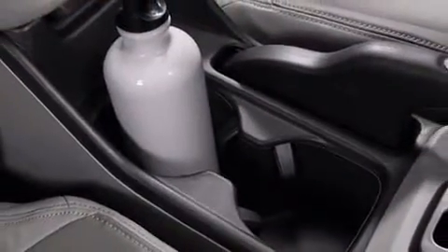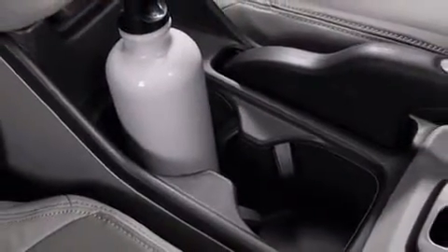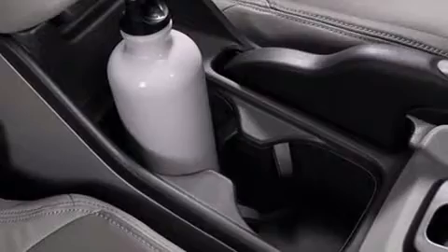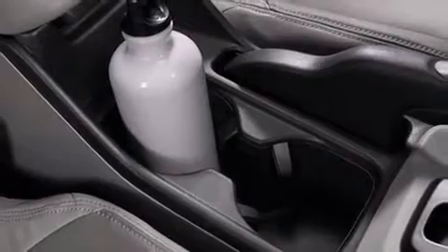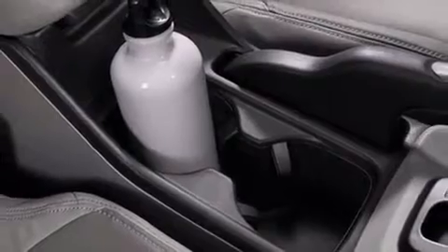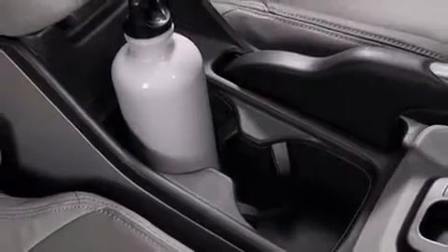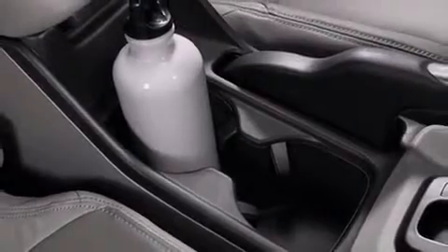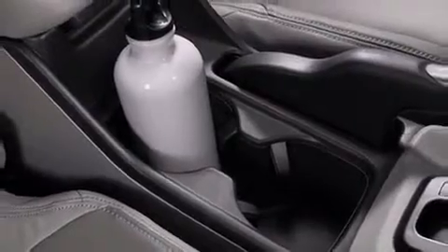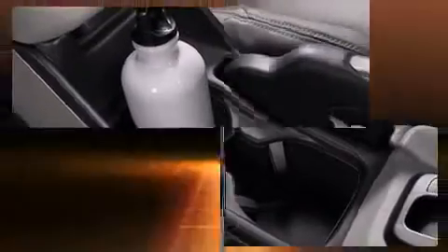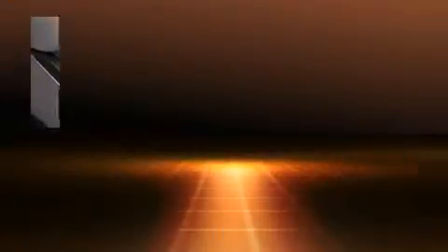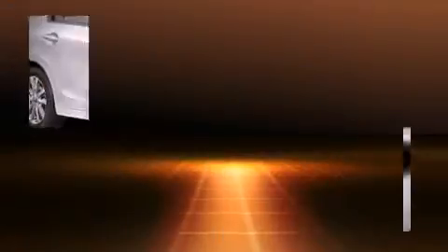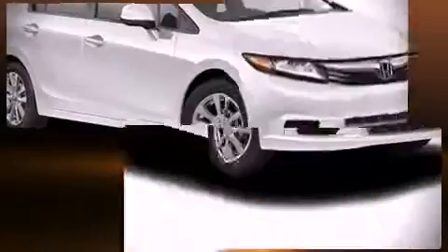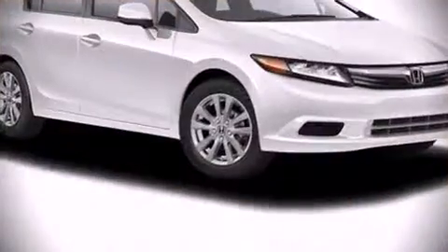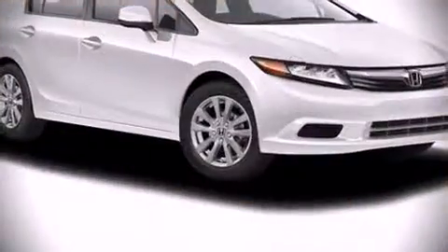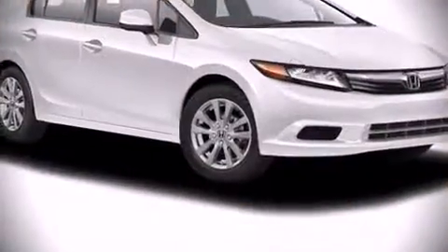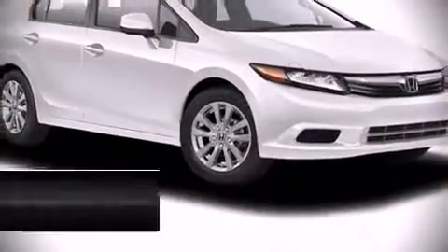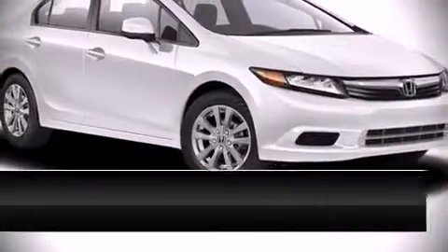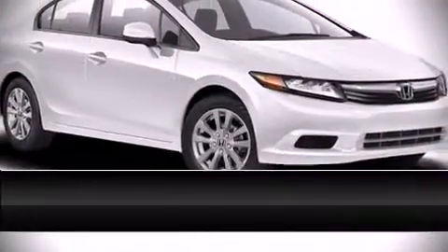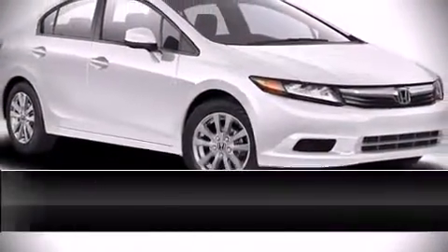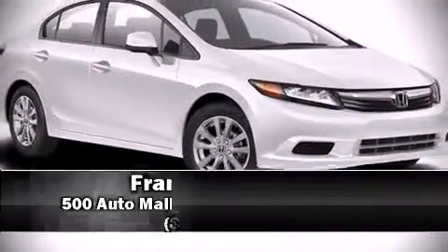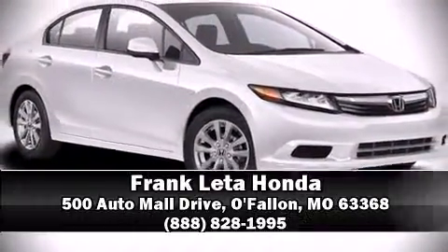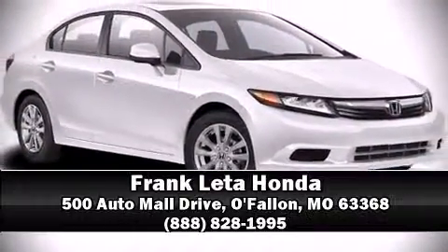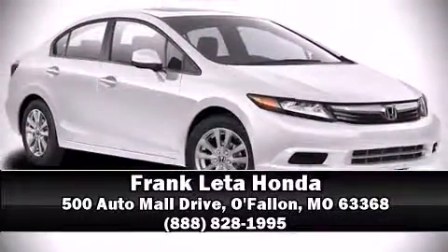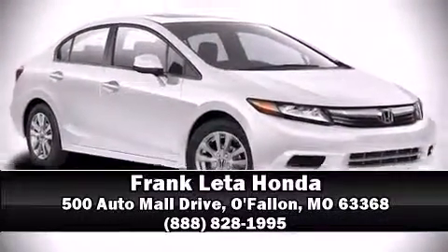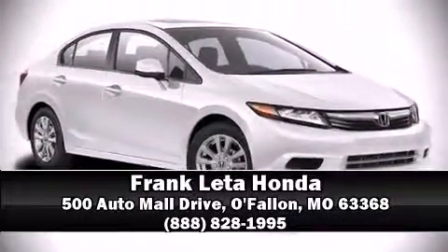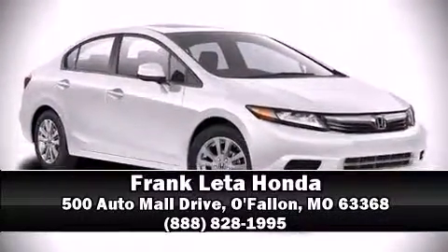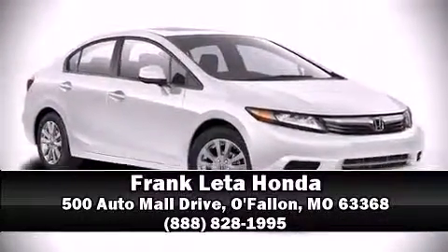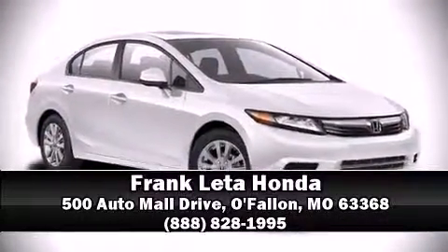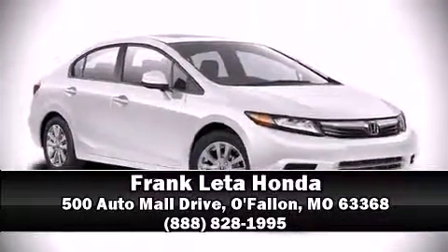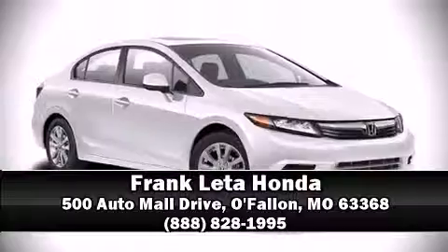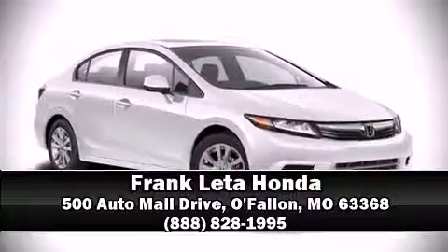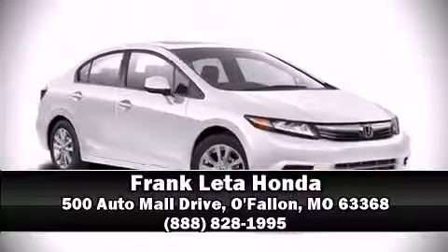A test drive is waiting for you. Call now to schedule an appointment to our dealership. Thank you.